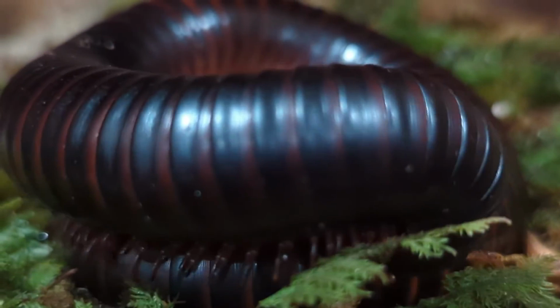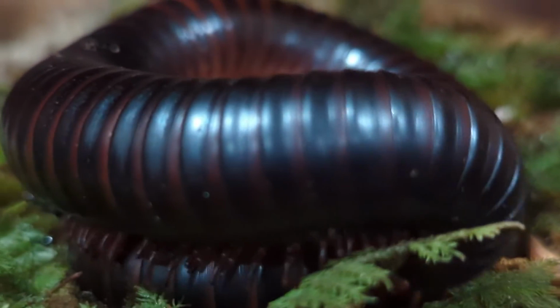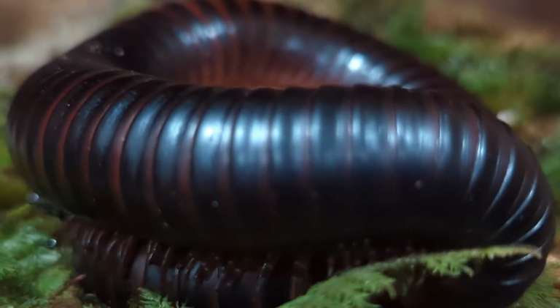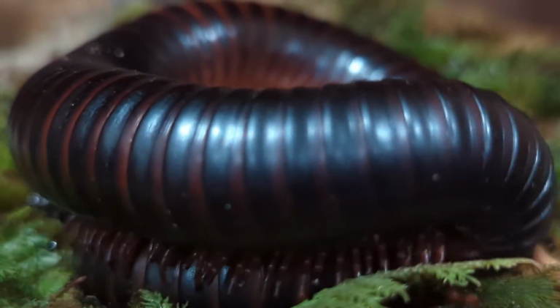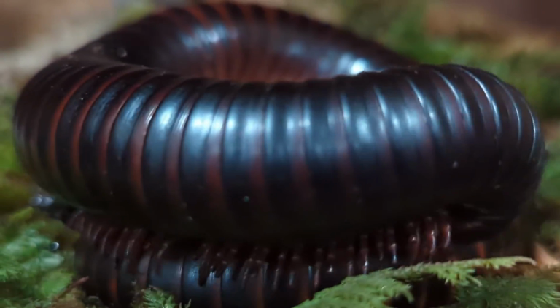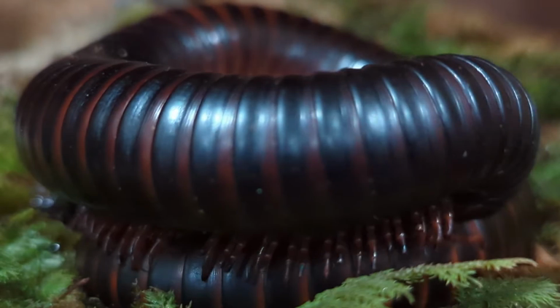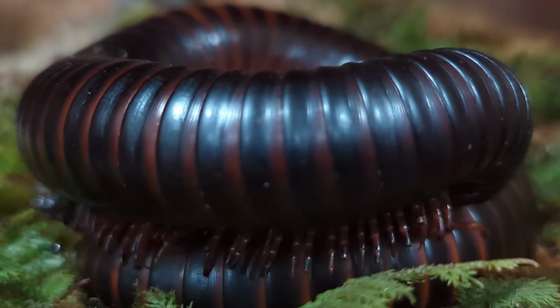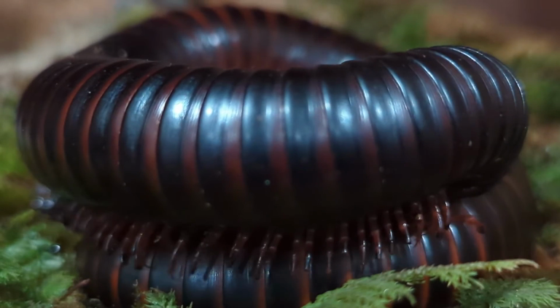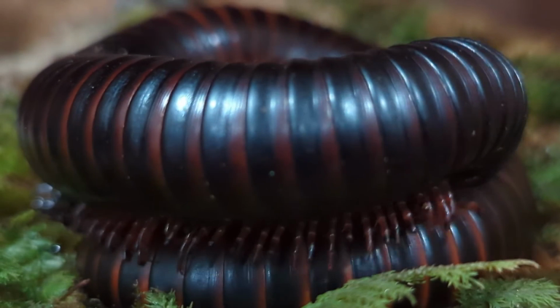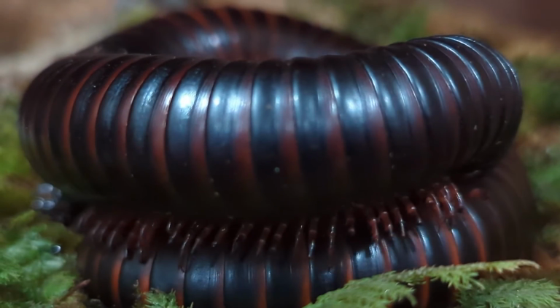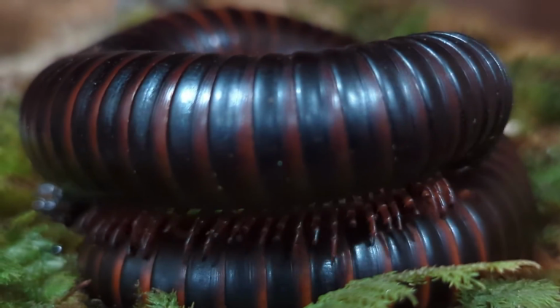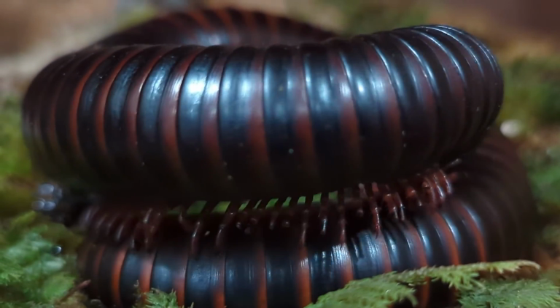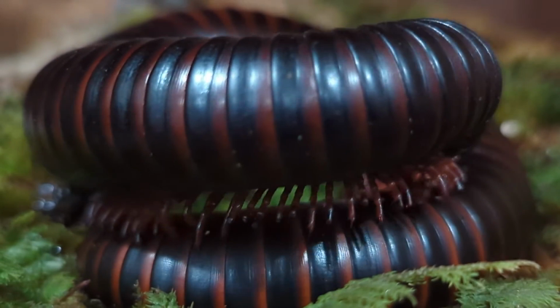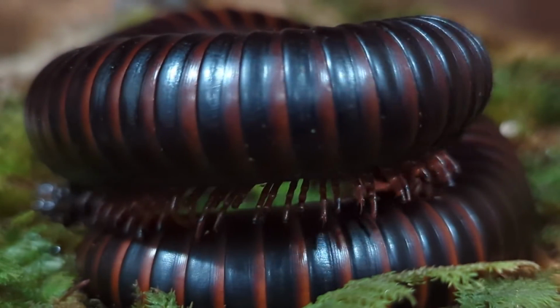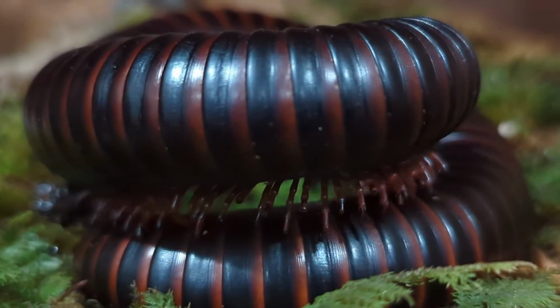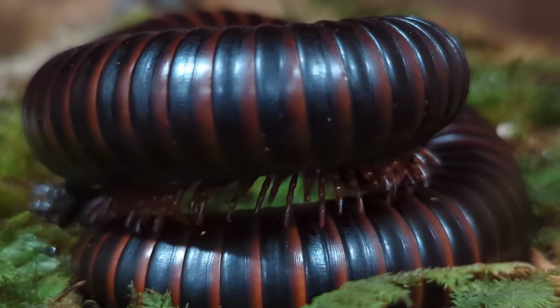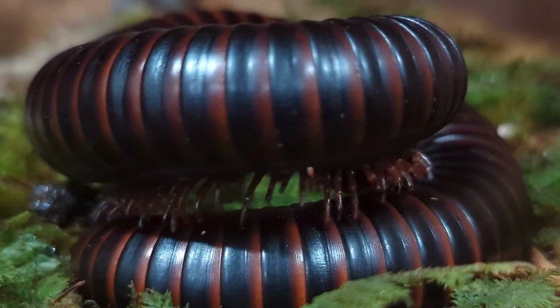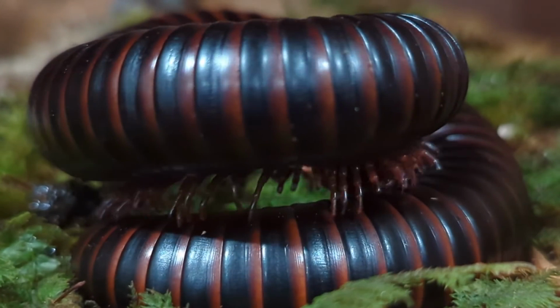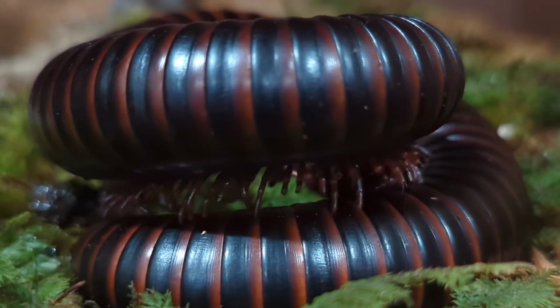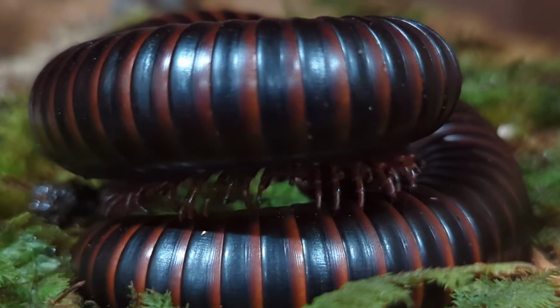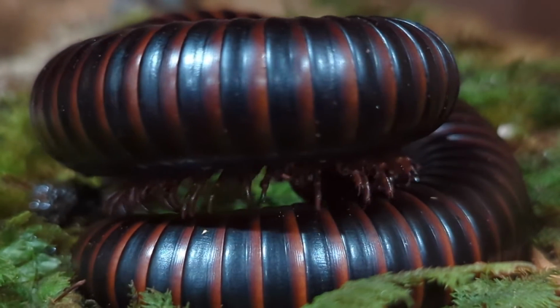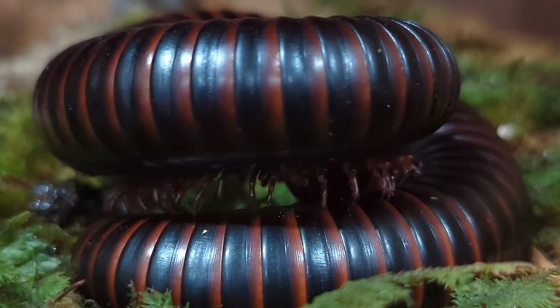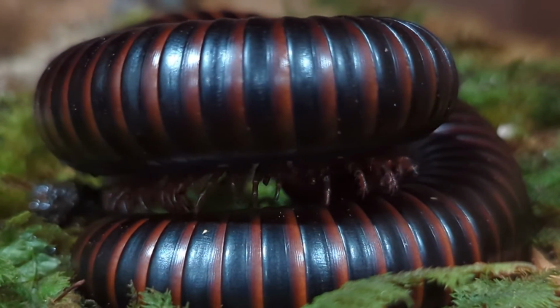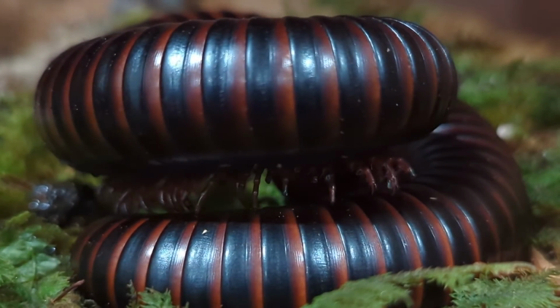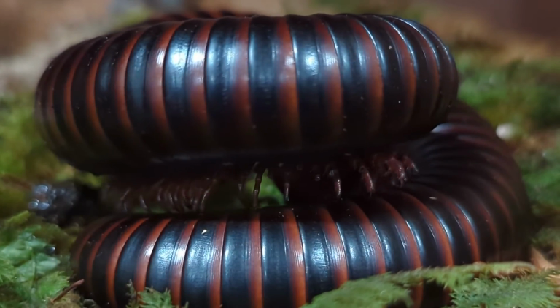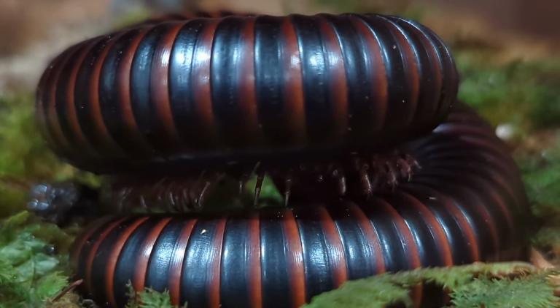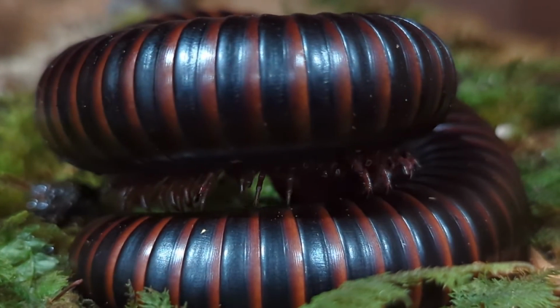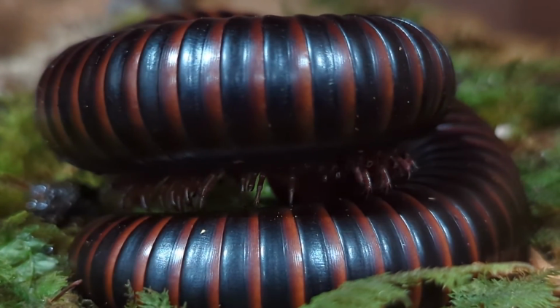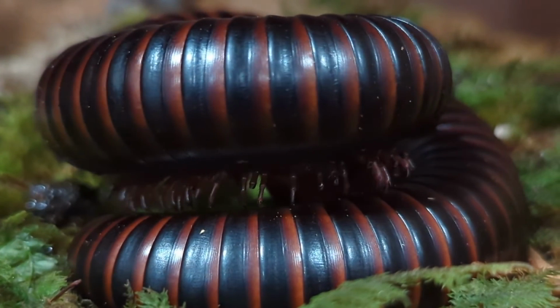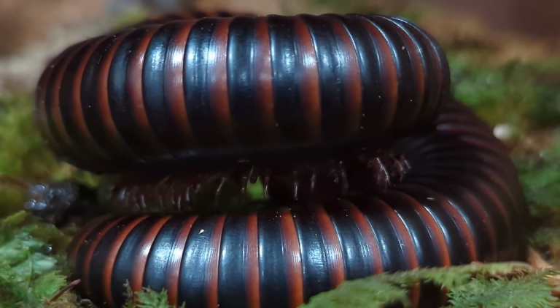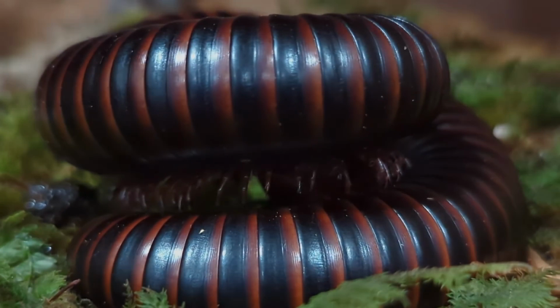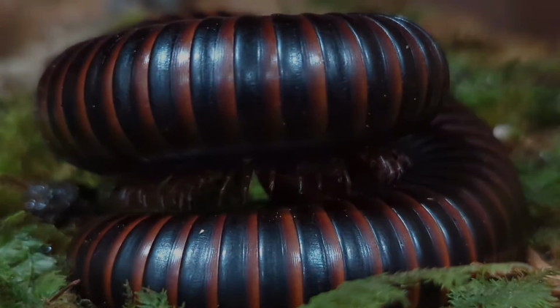This was our species spotlight for the Giant African Millipede and we hope you have a good day.